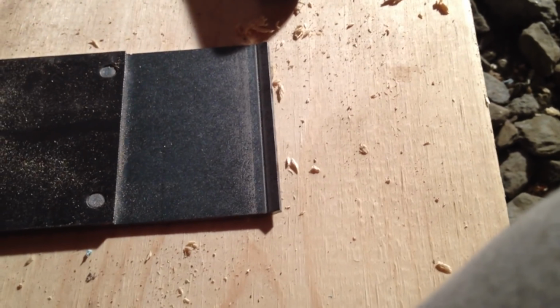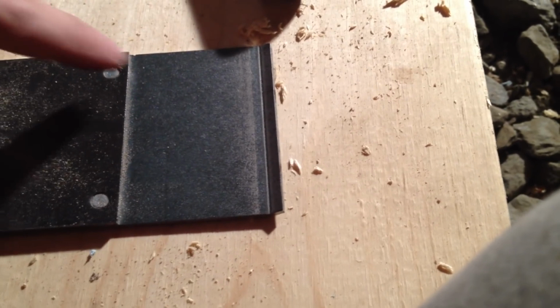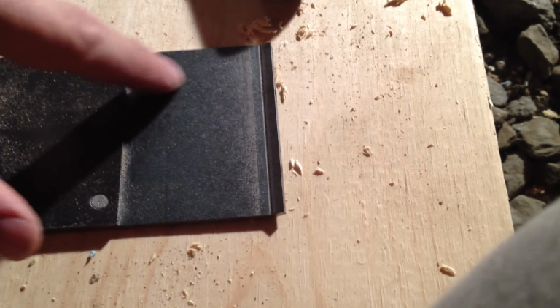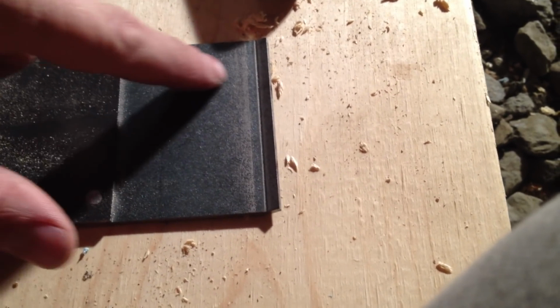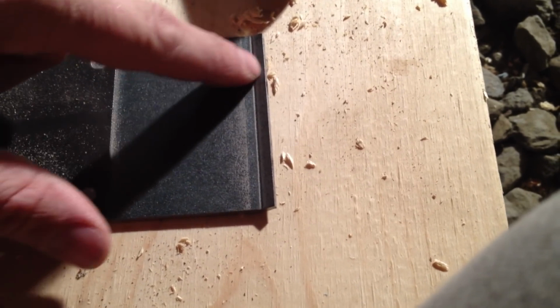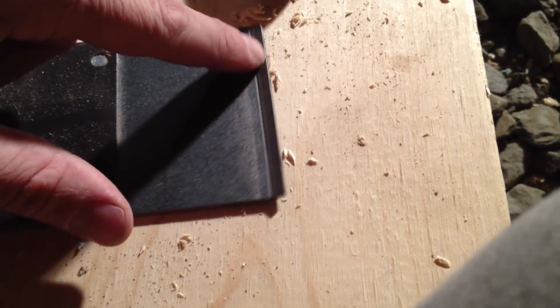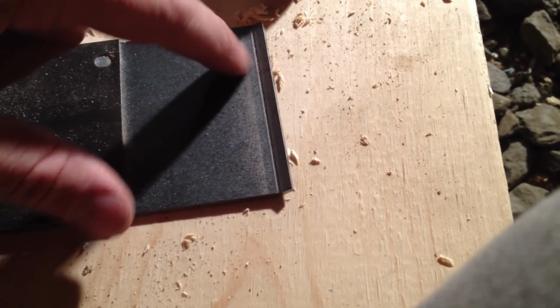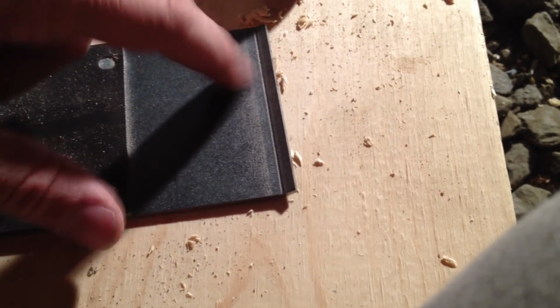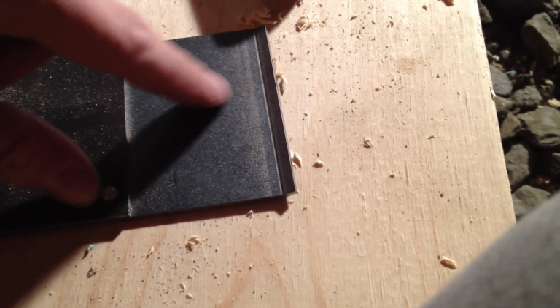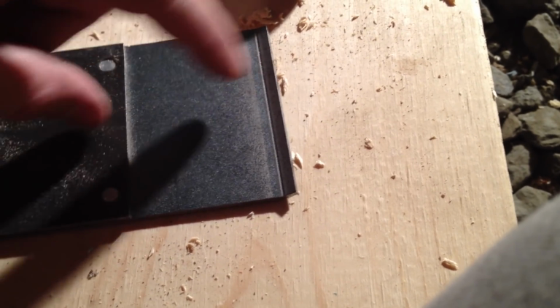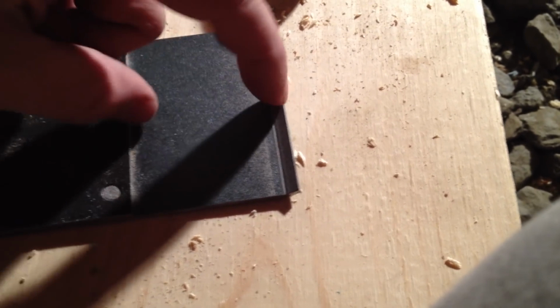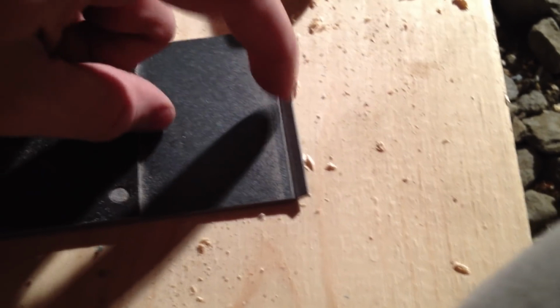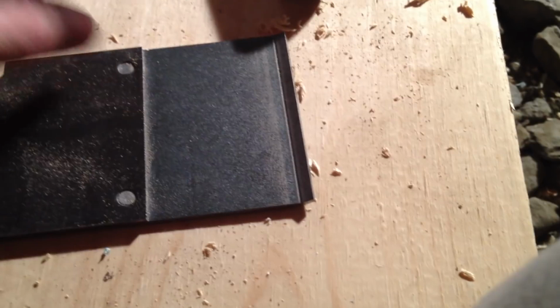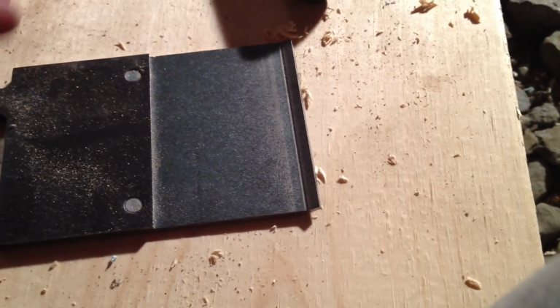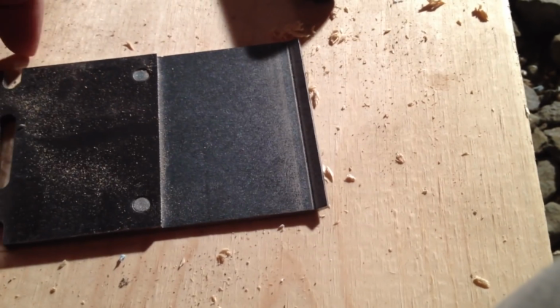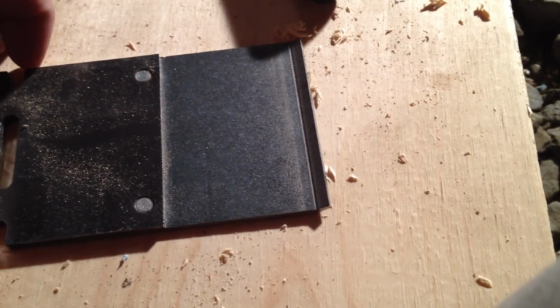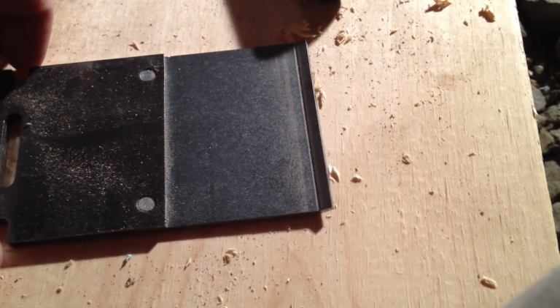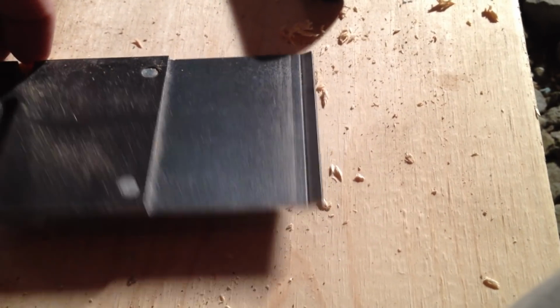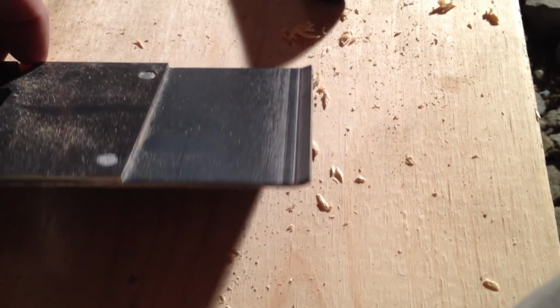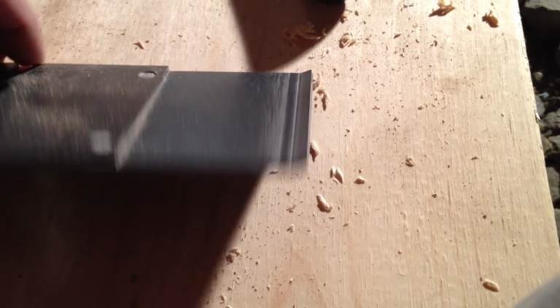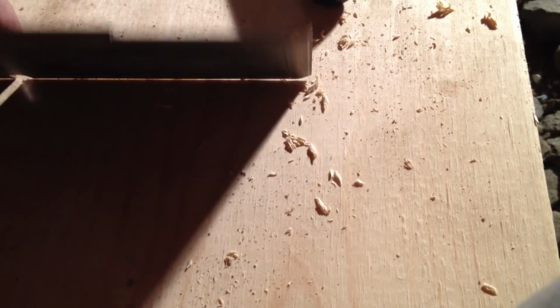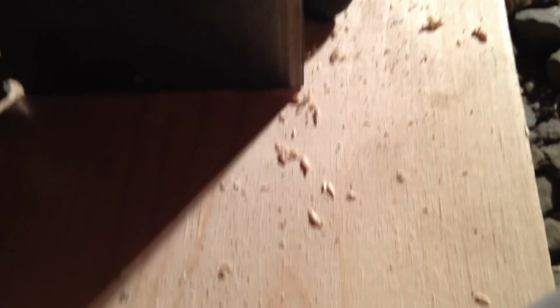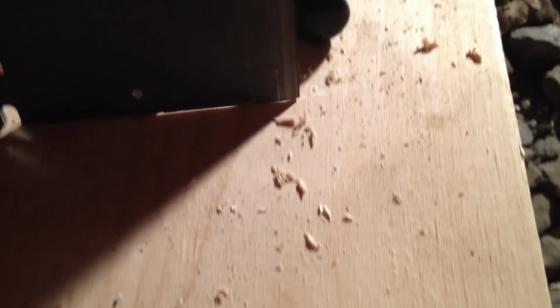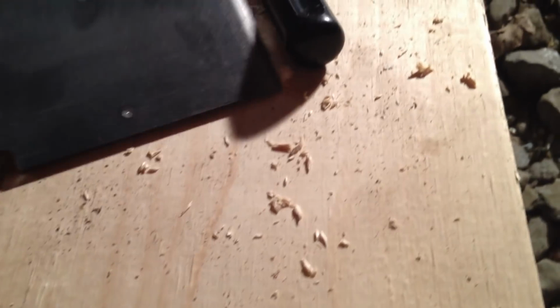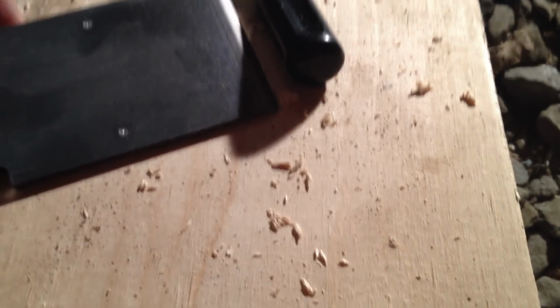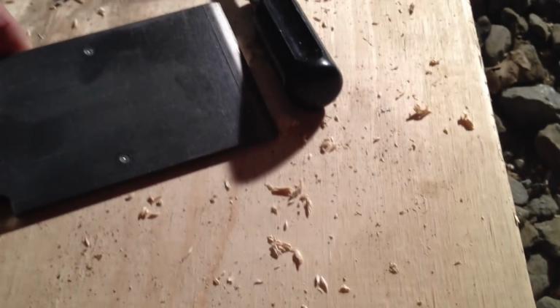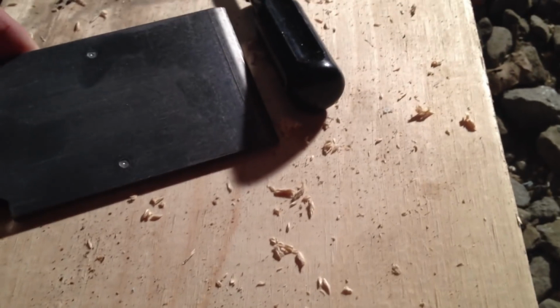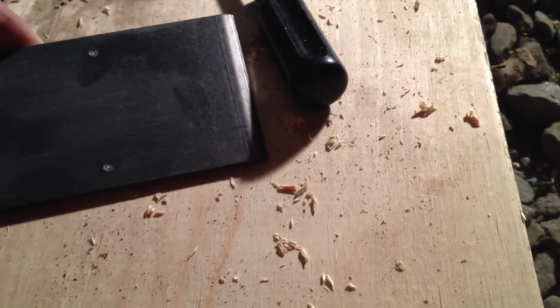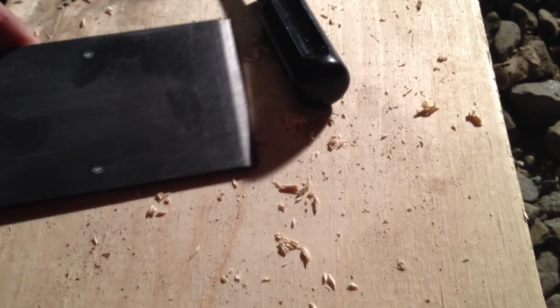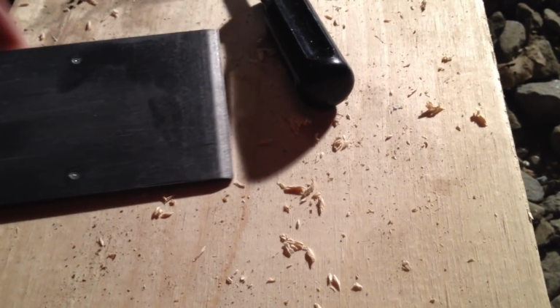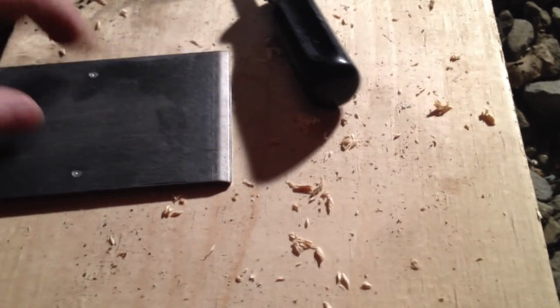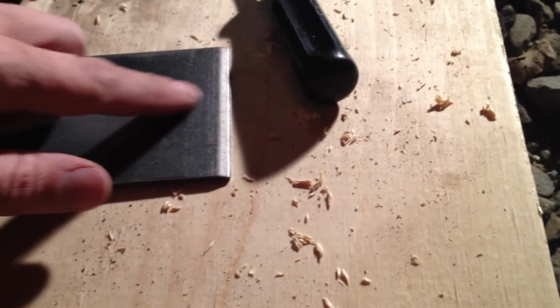I'd rather cut it down to an inch and a quarter. I don't know if I want to cut this thing or not.